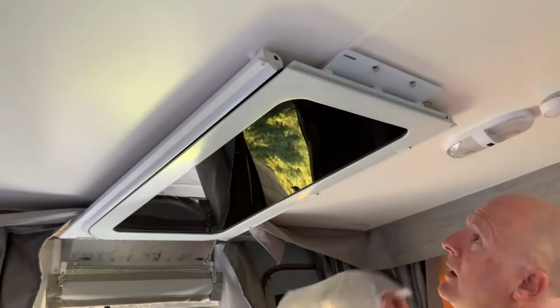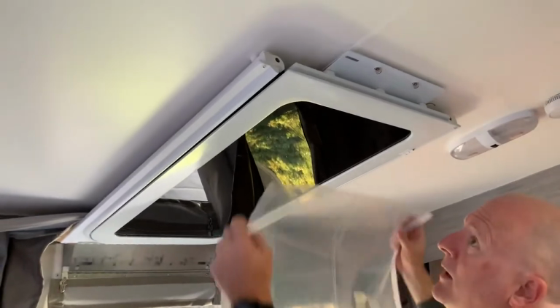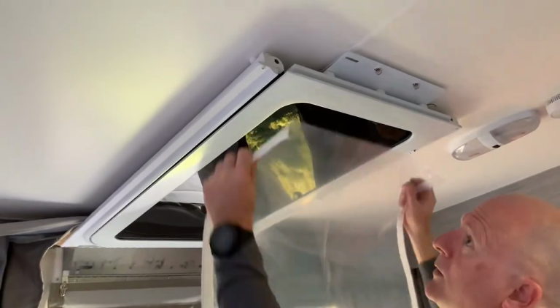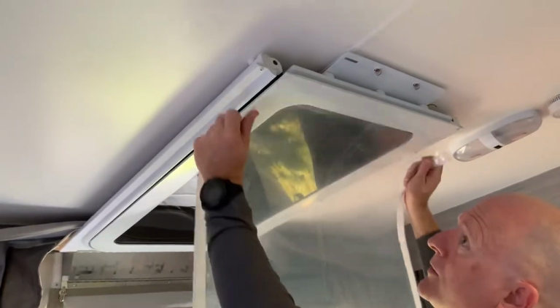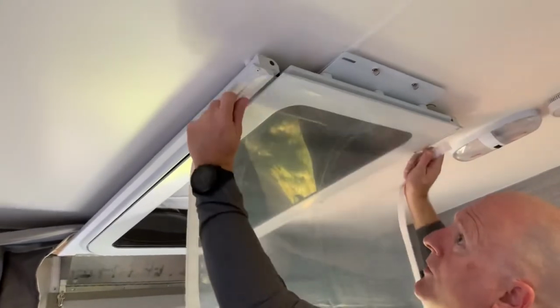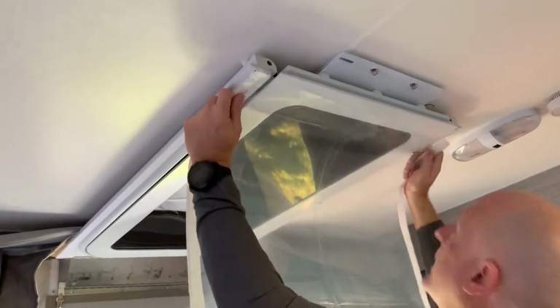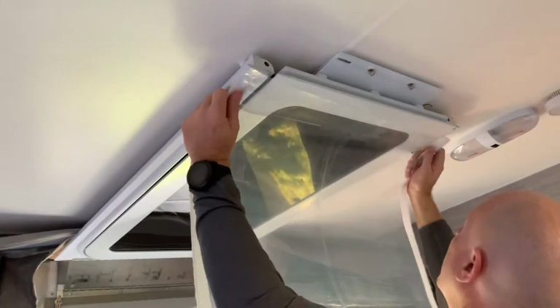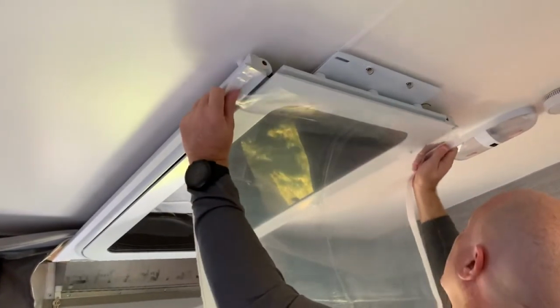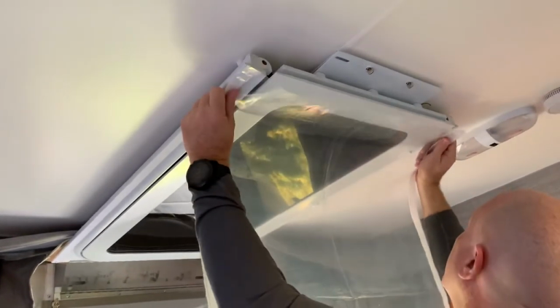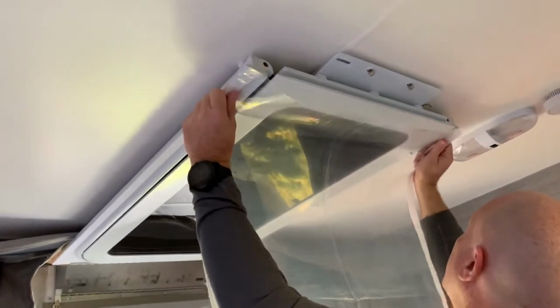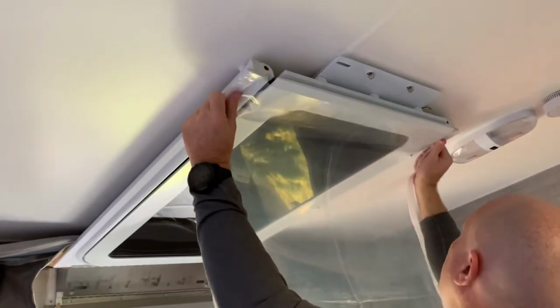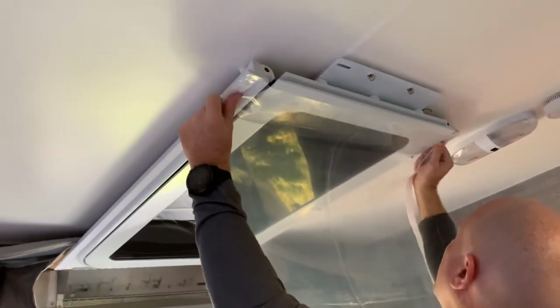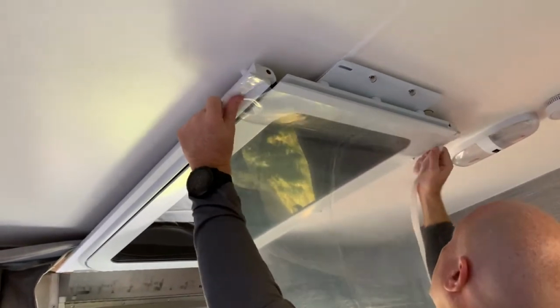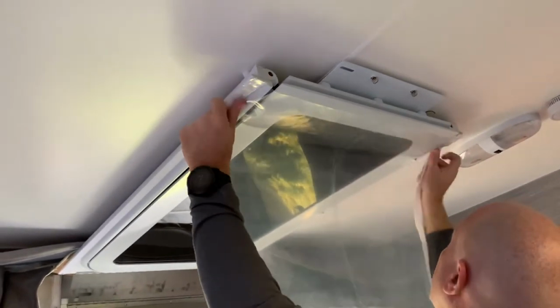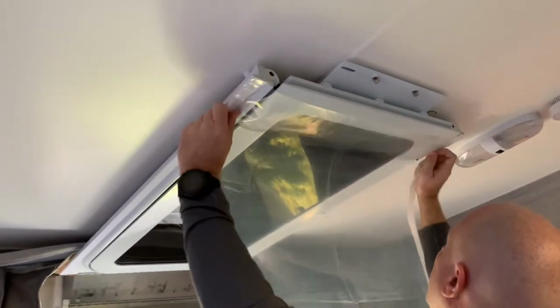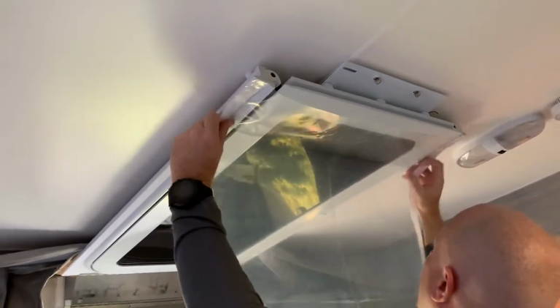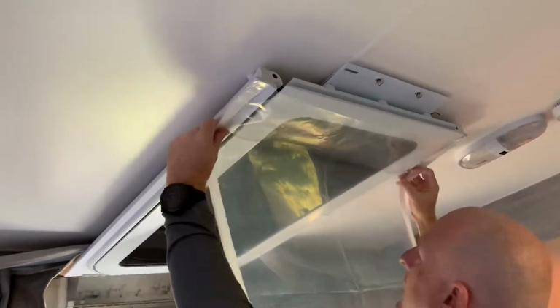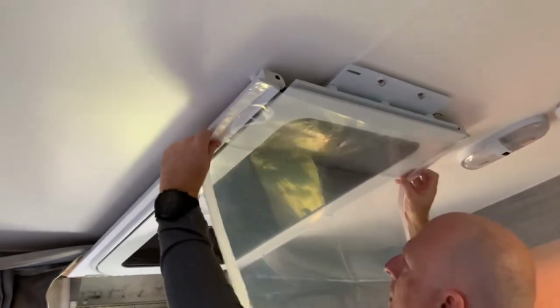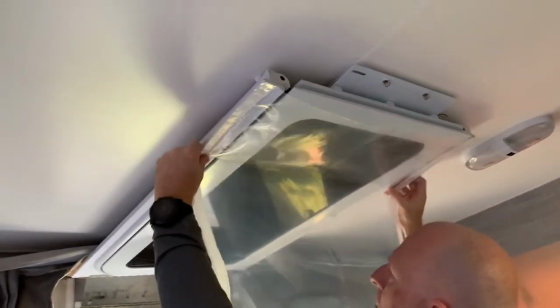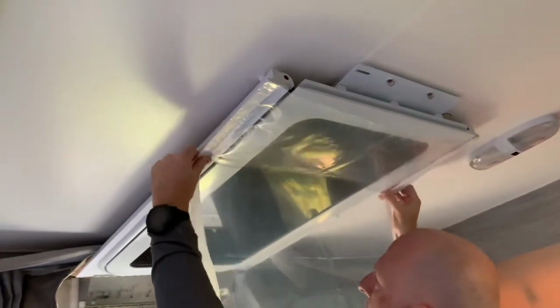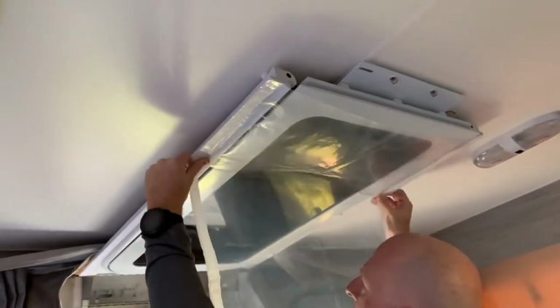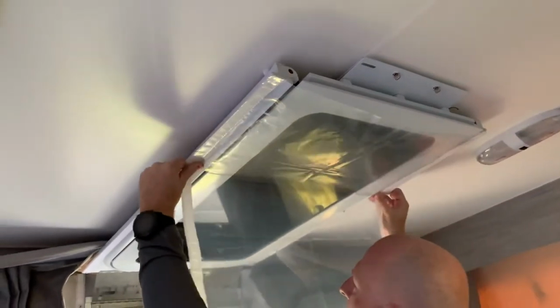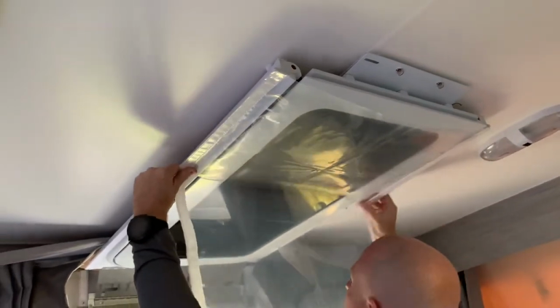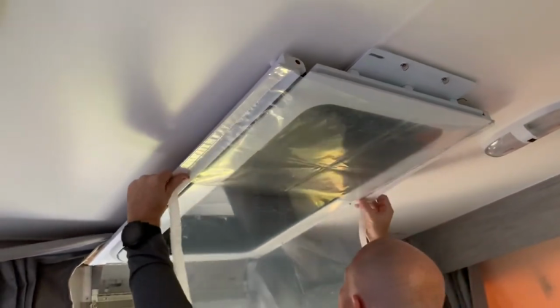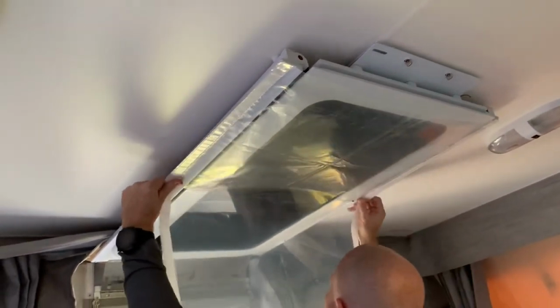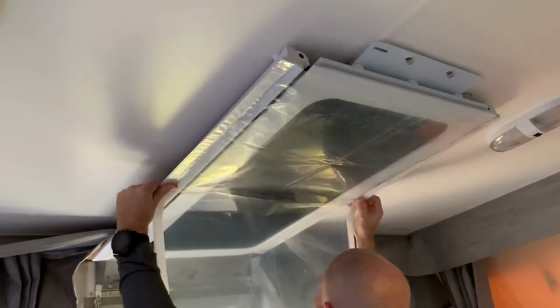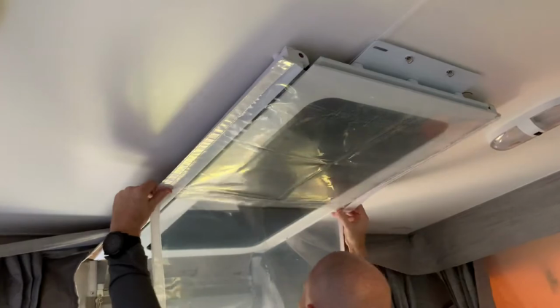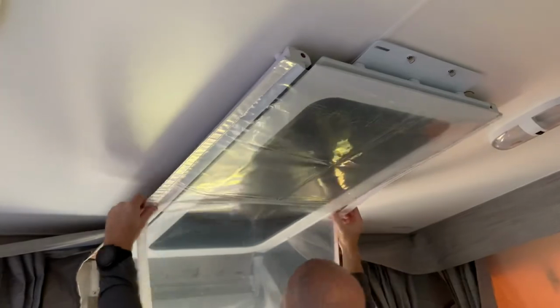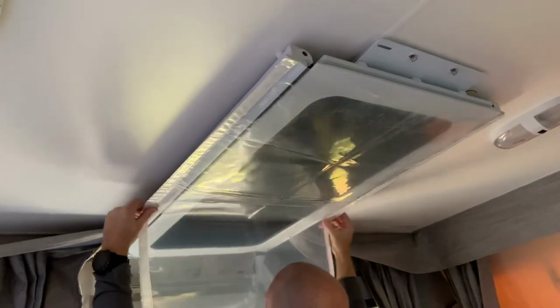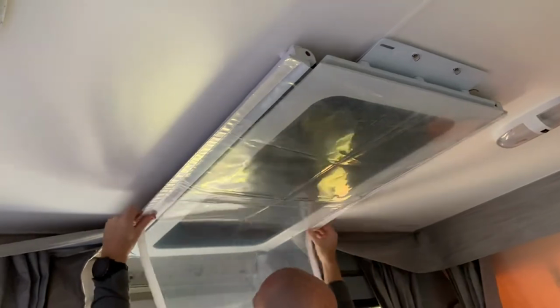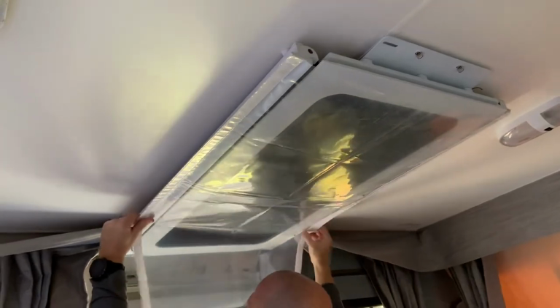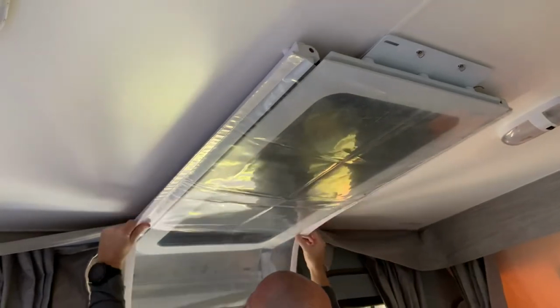Just then attach the plastic sheet to protect the window.